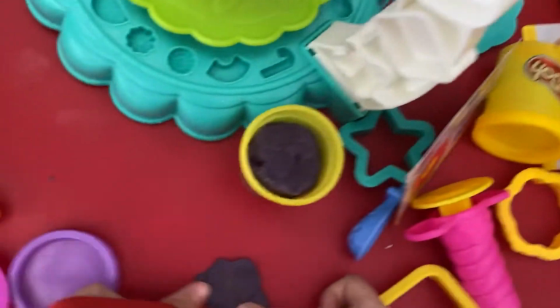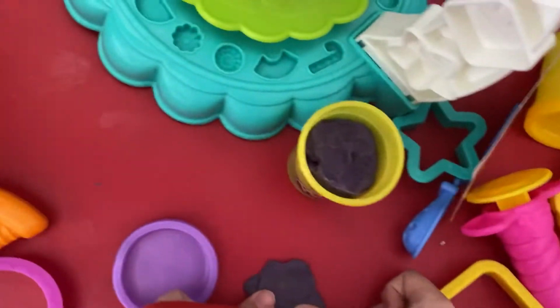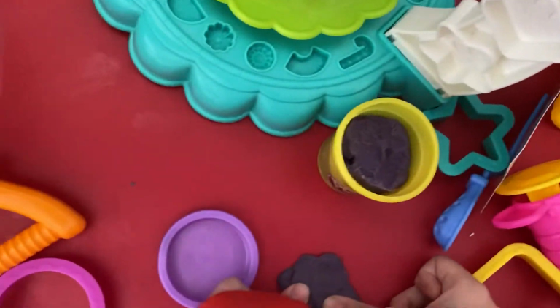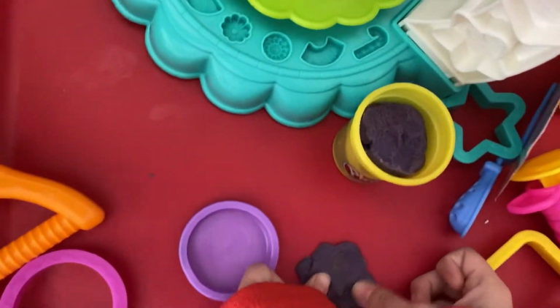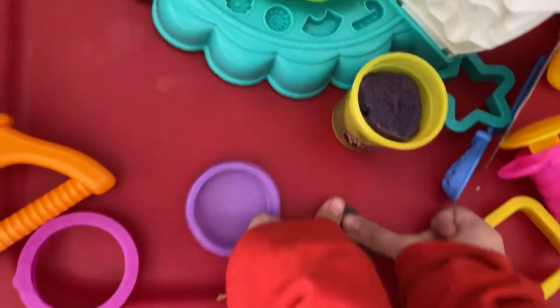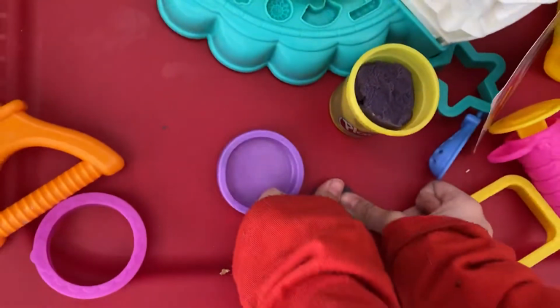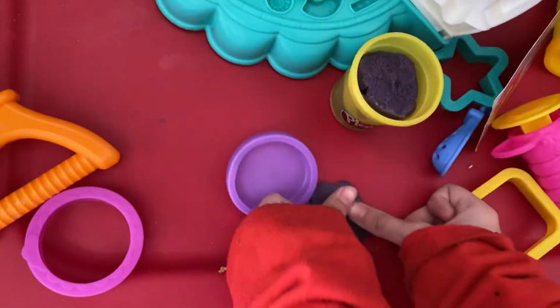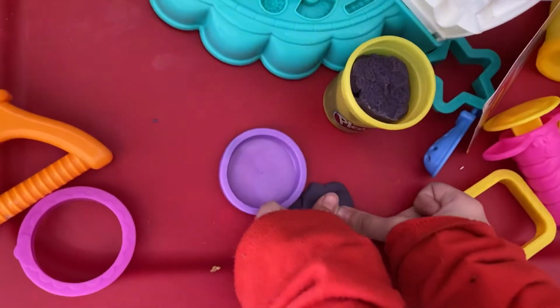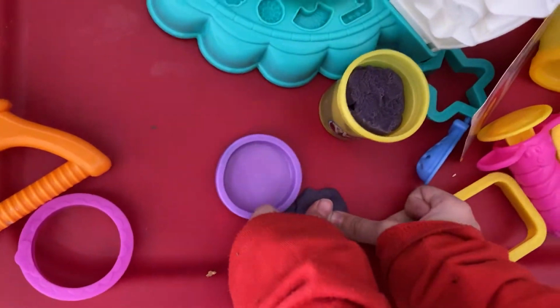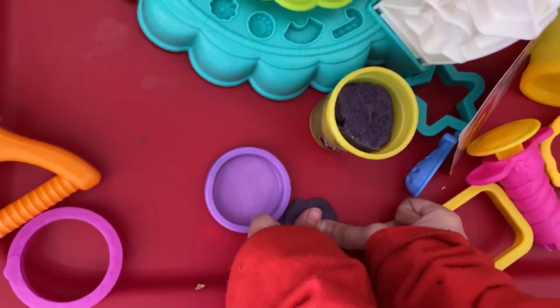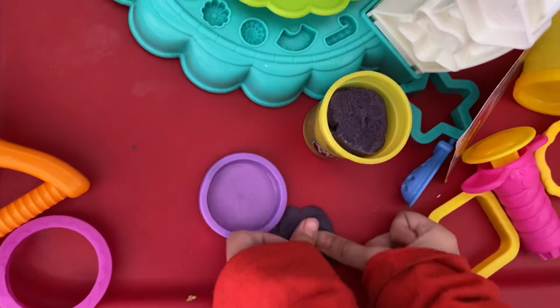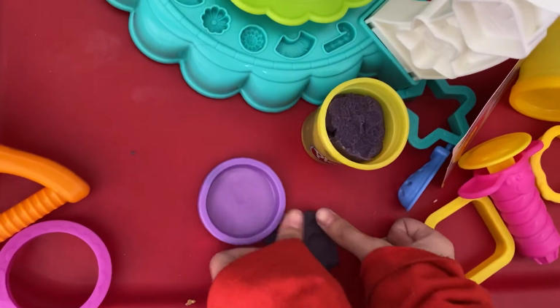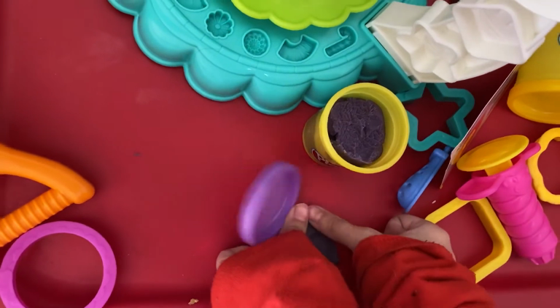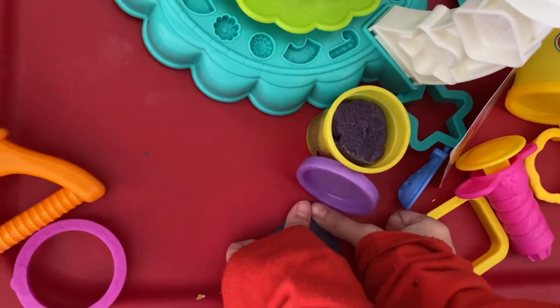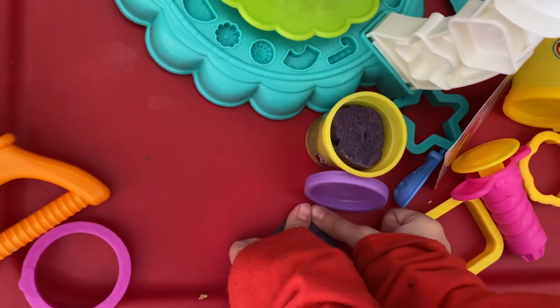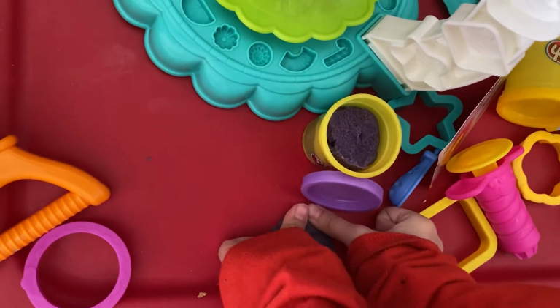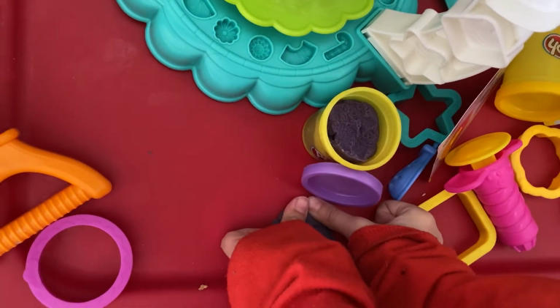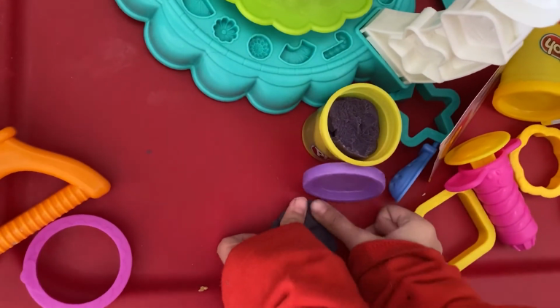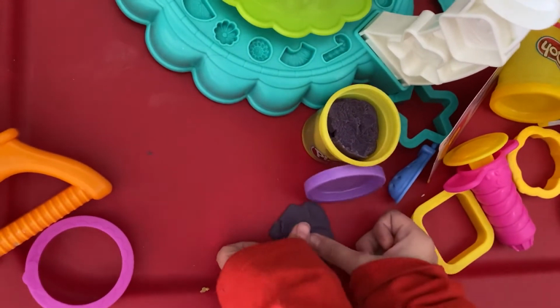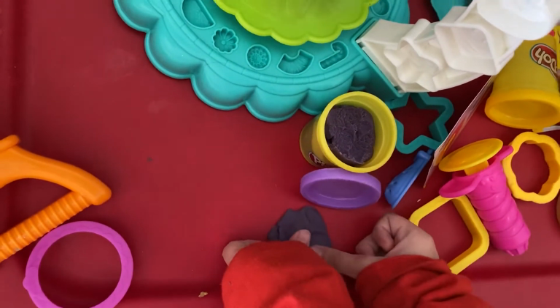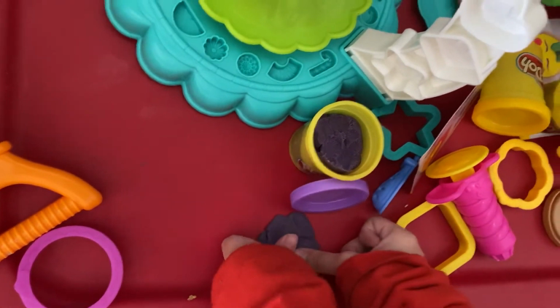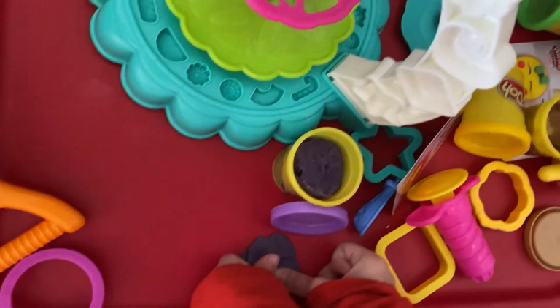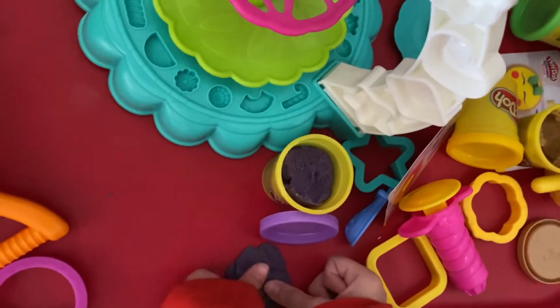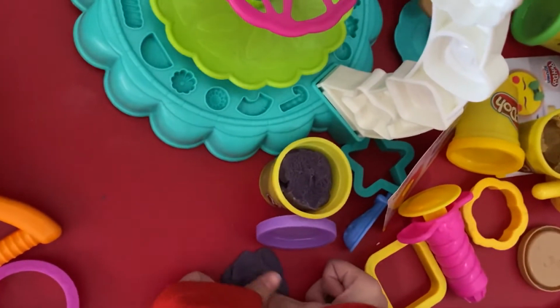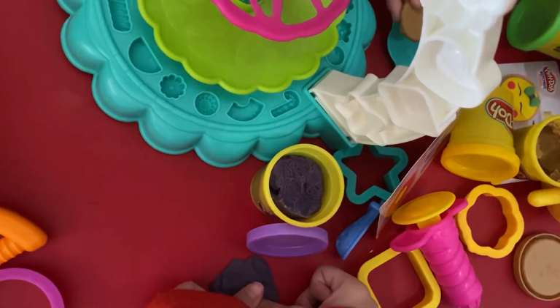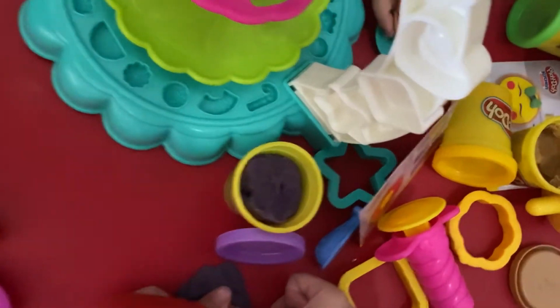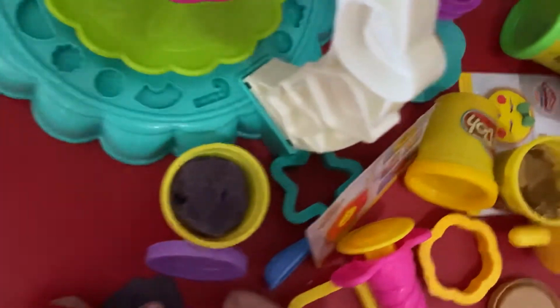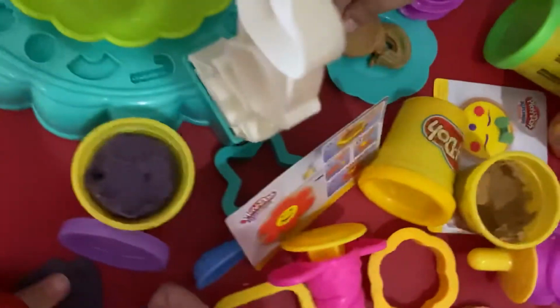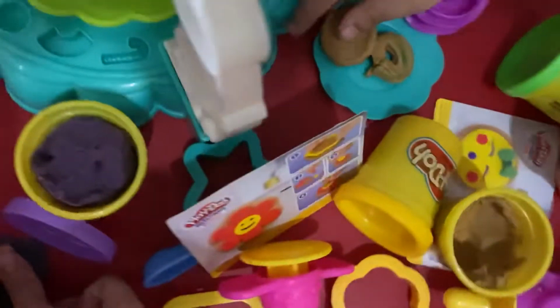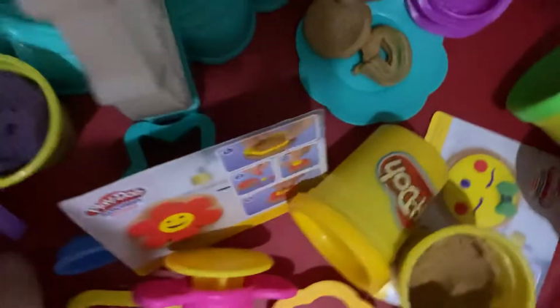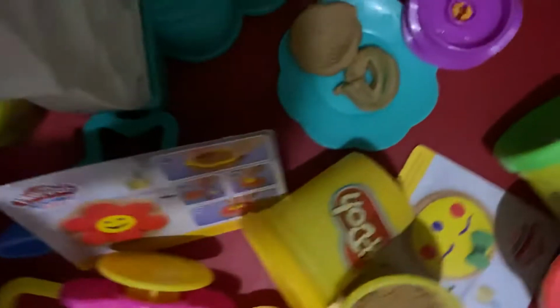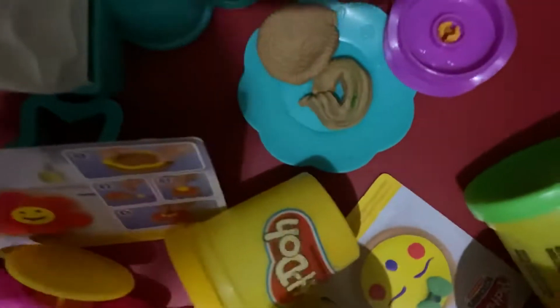Some more. Squish, squish, squish, squish. I made a yummy thing. I like the noise. I made a yummy thing.